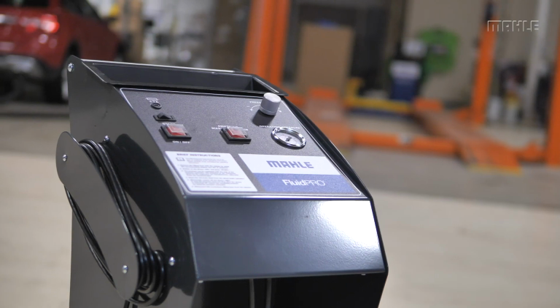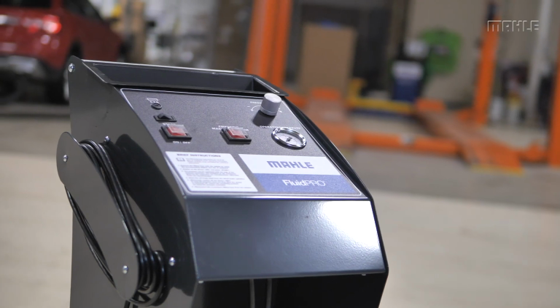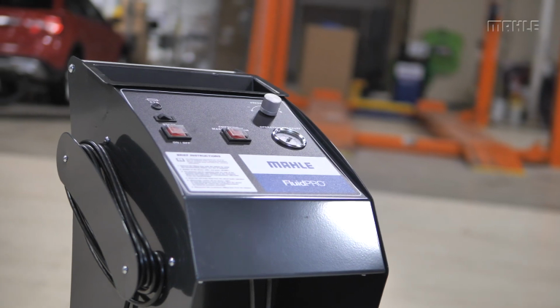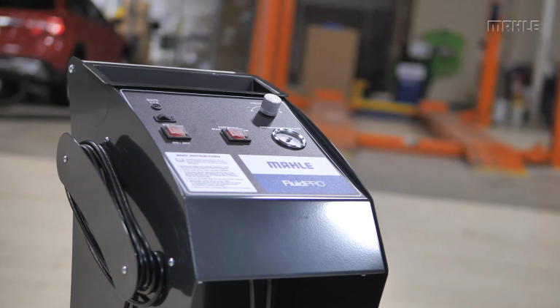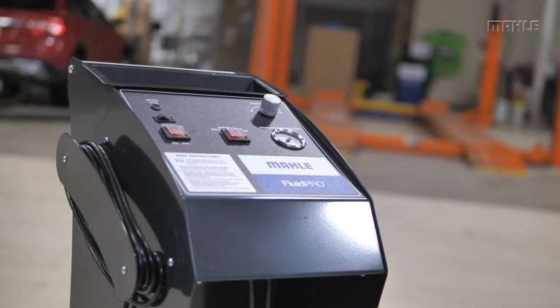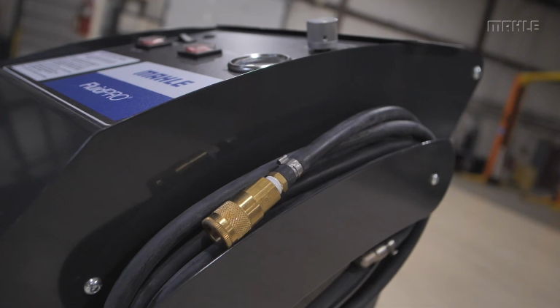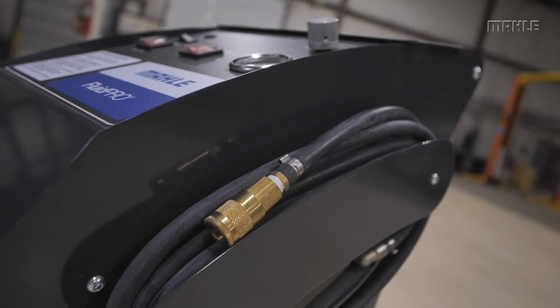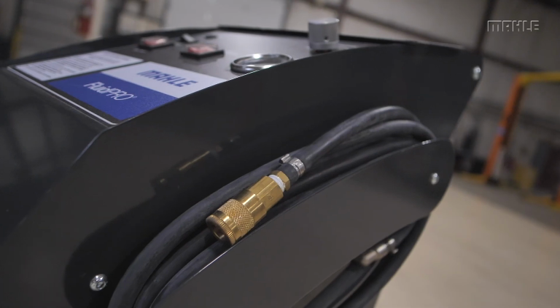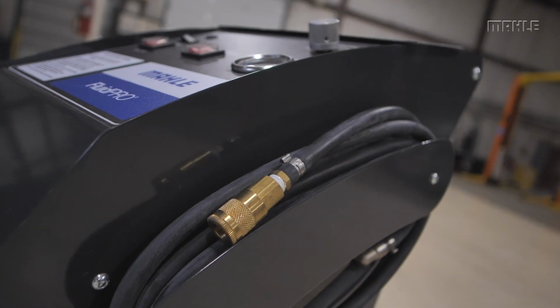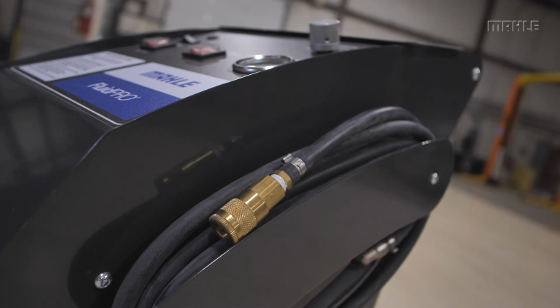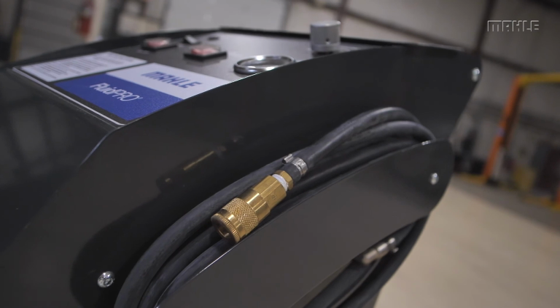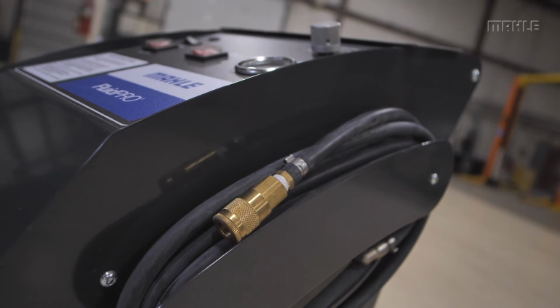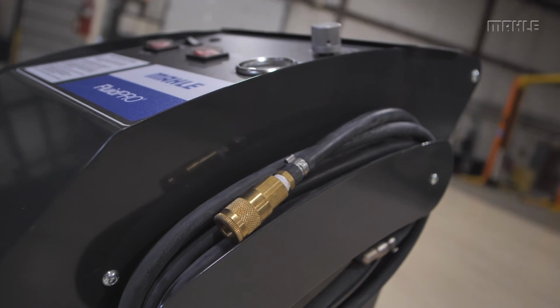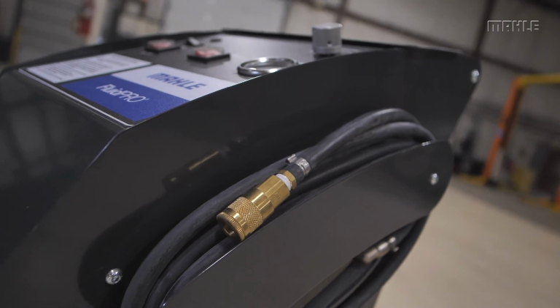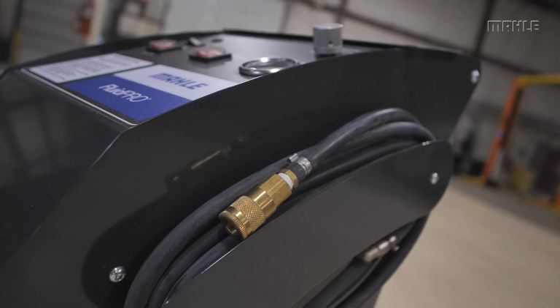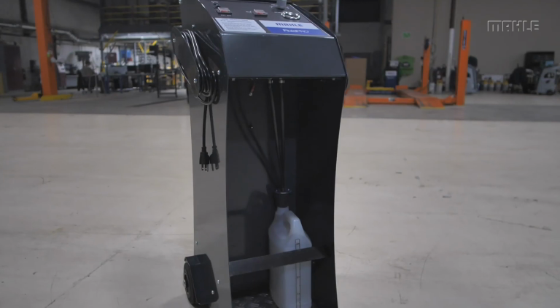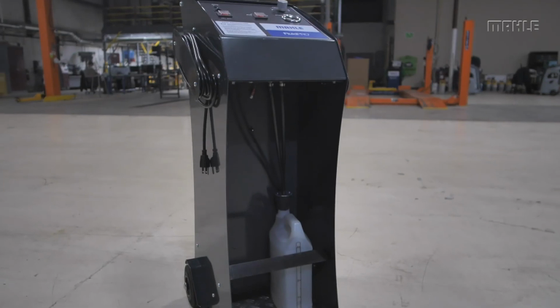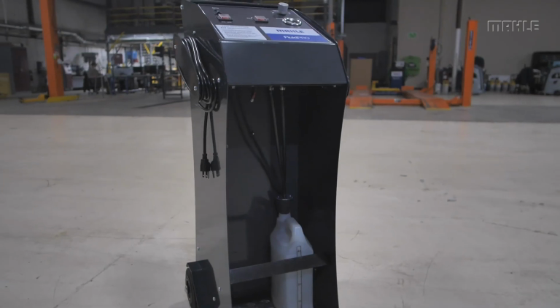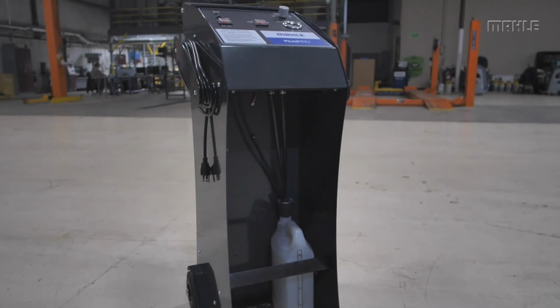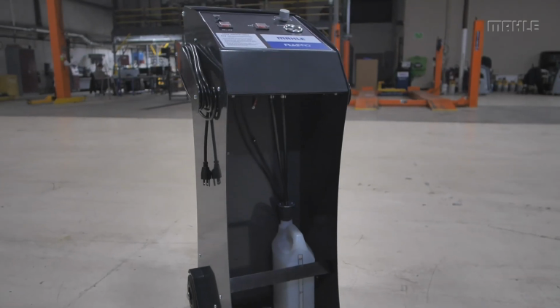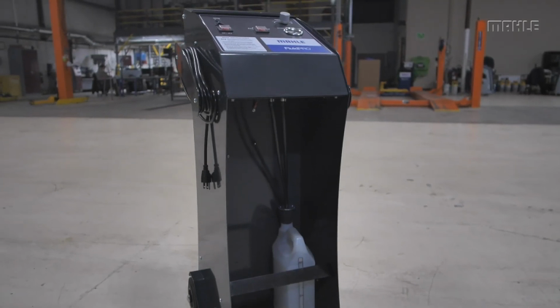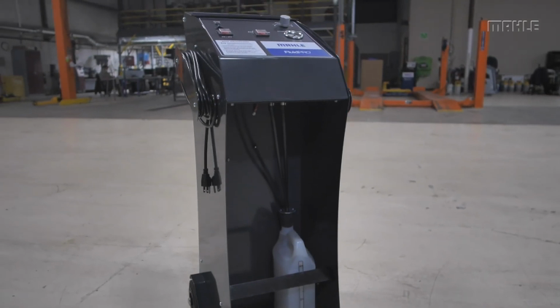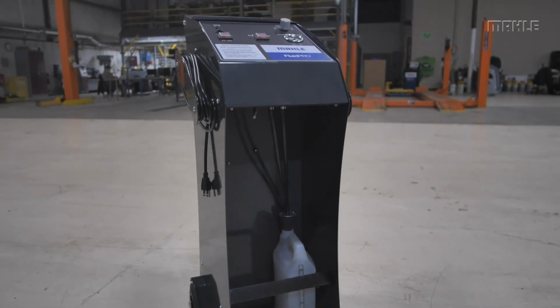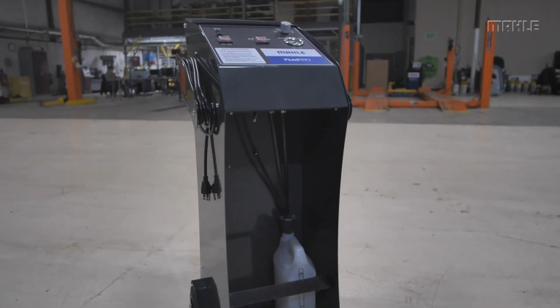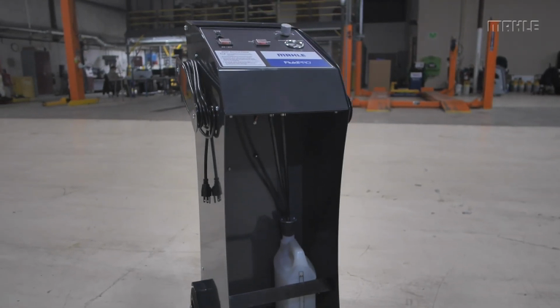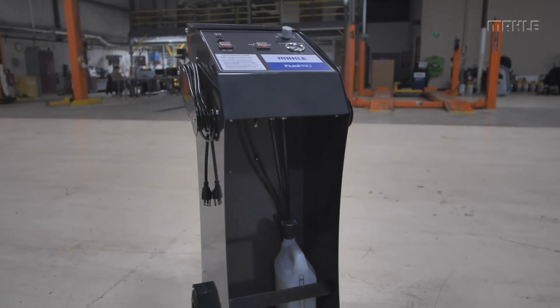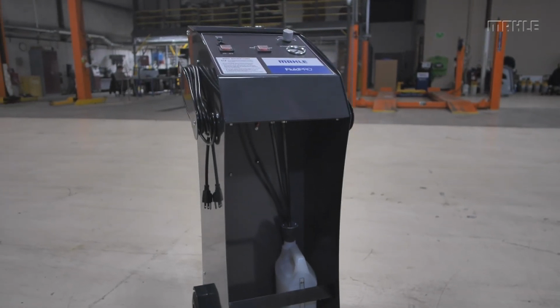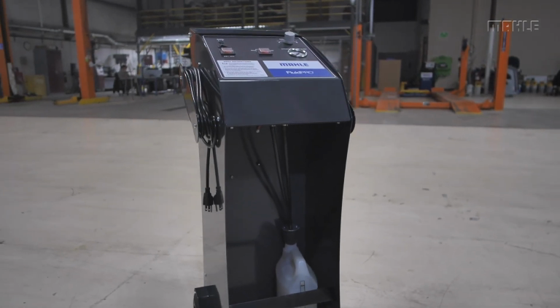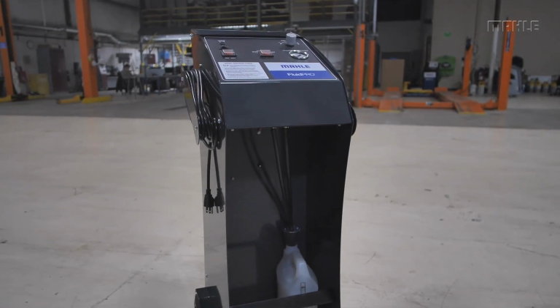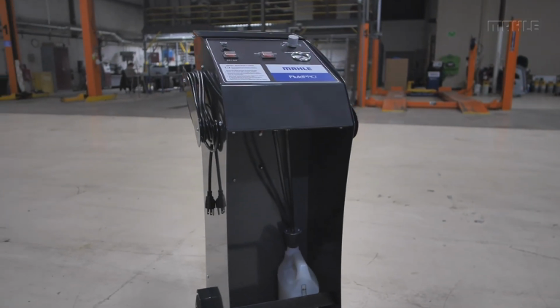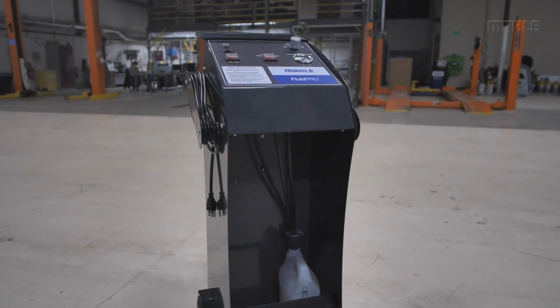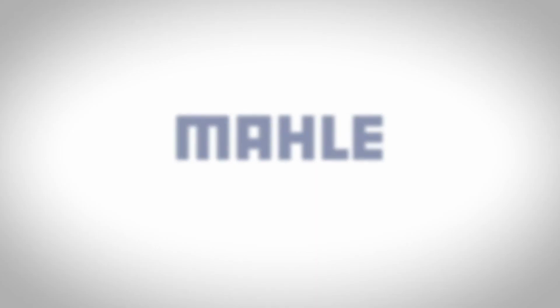This completes the setup and operation instructions for the BFX20. For more information, please contact us at the link below.